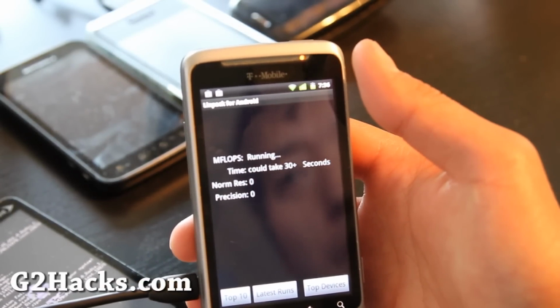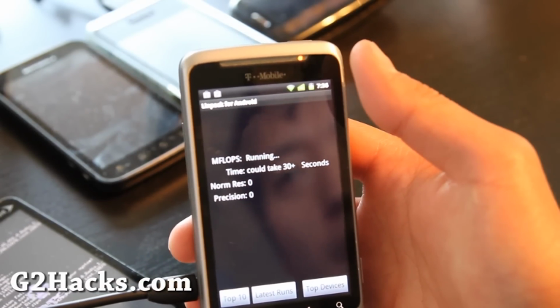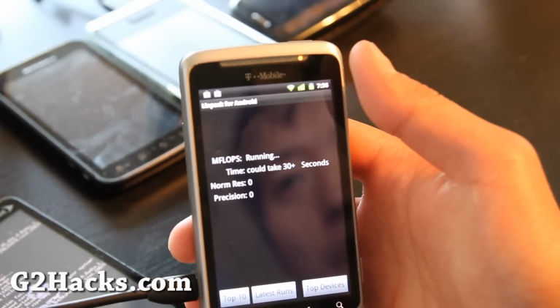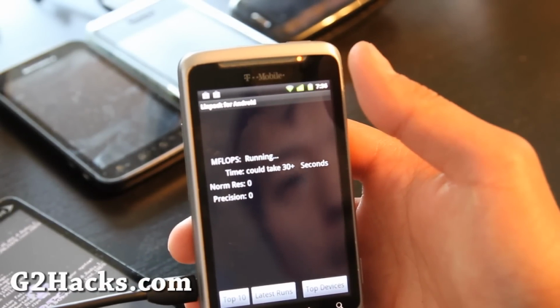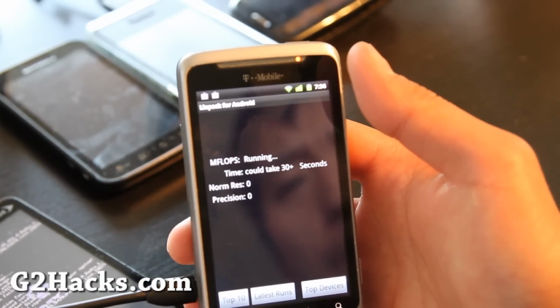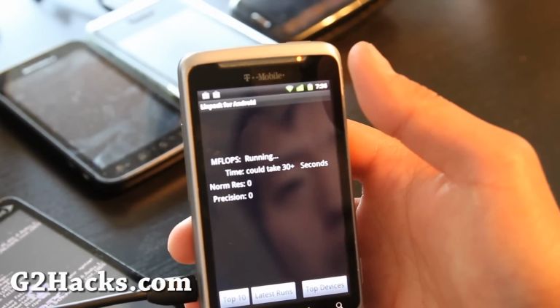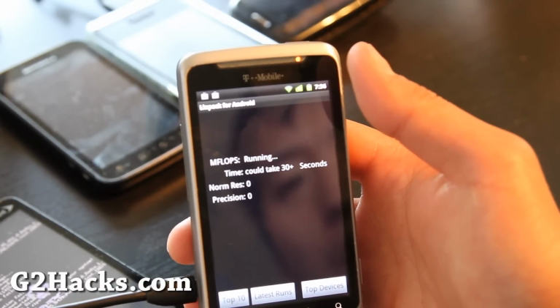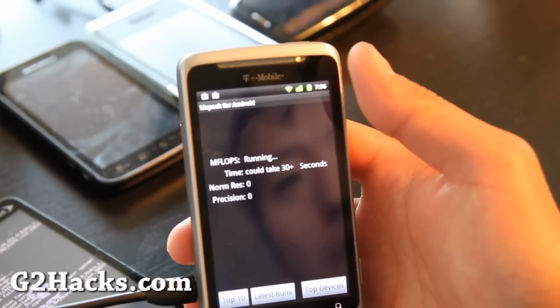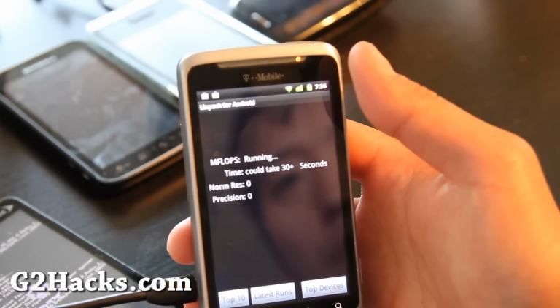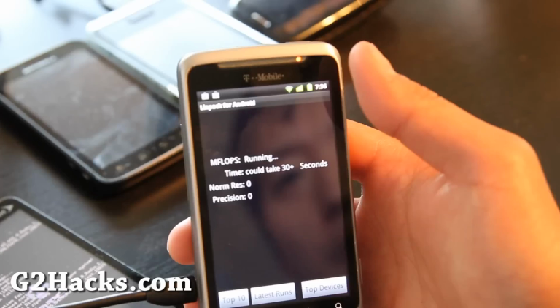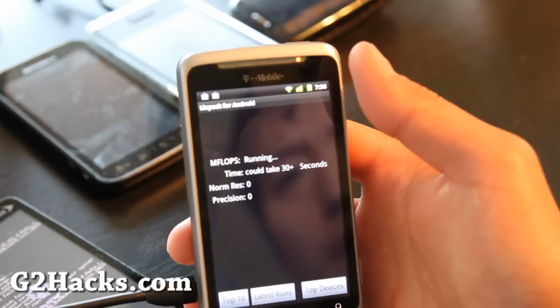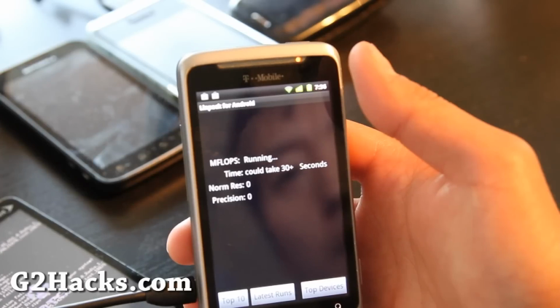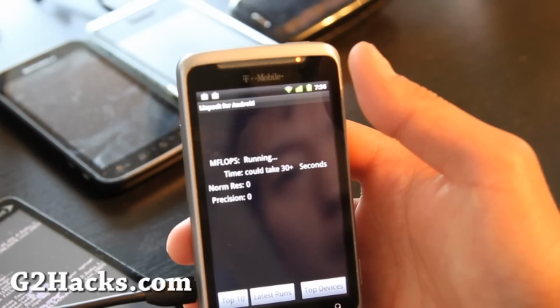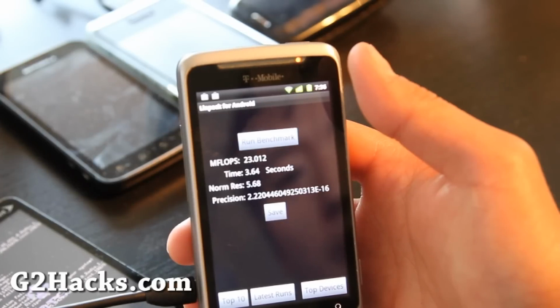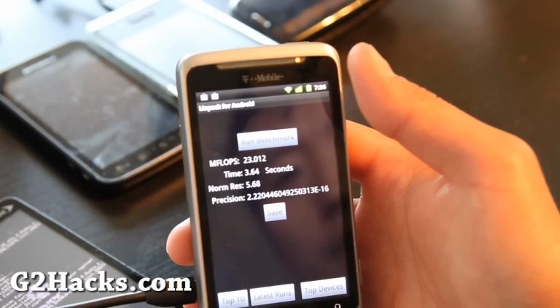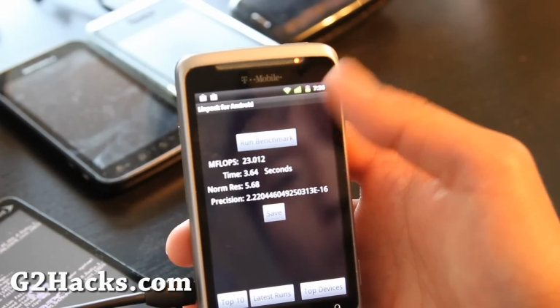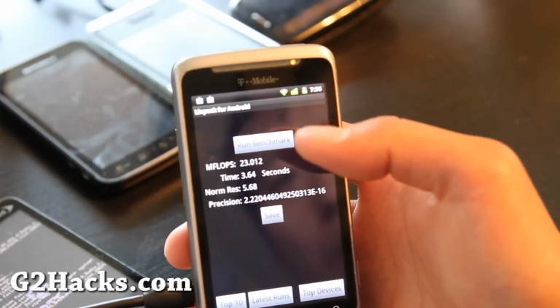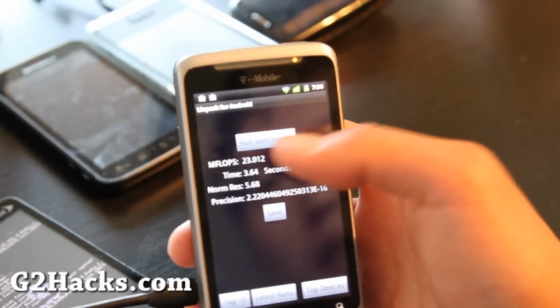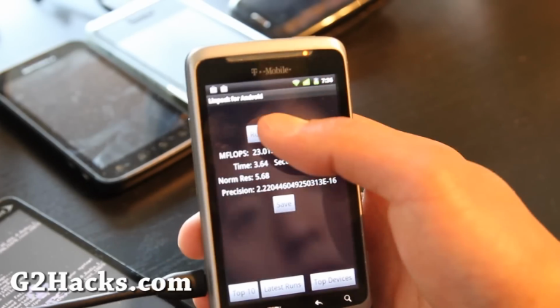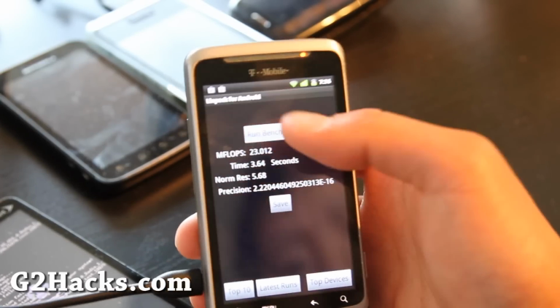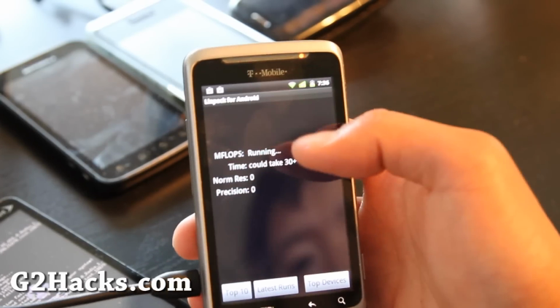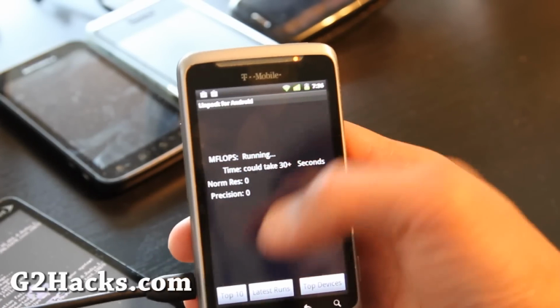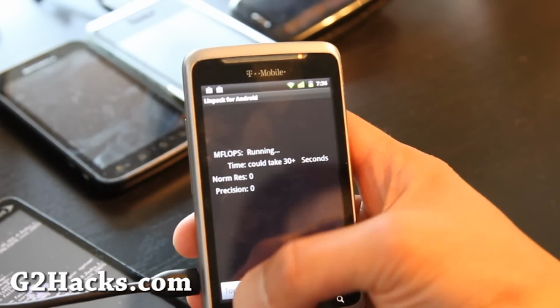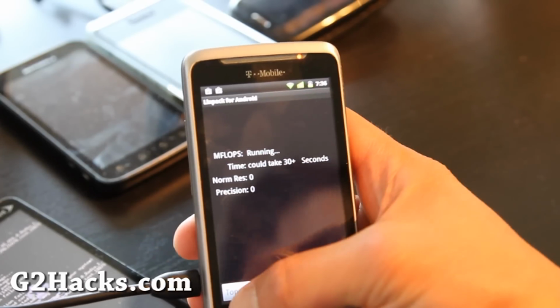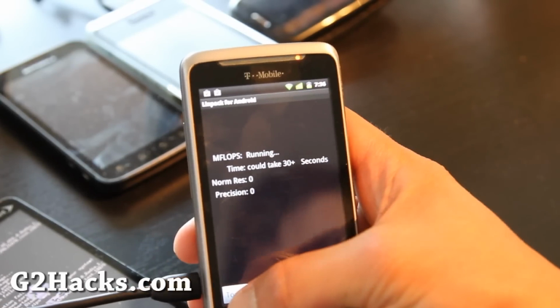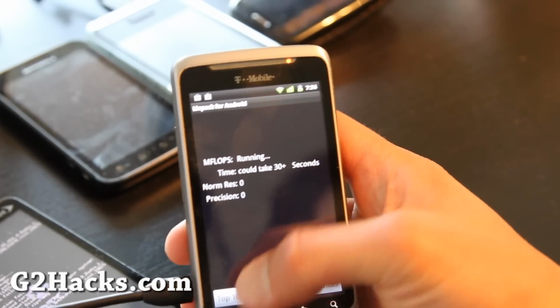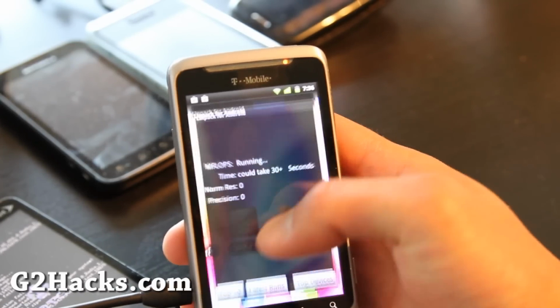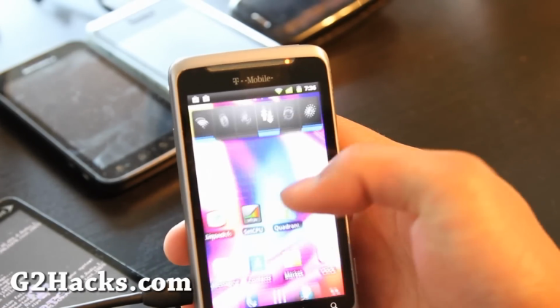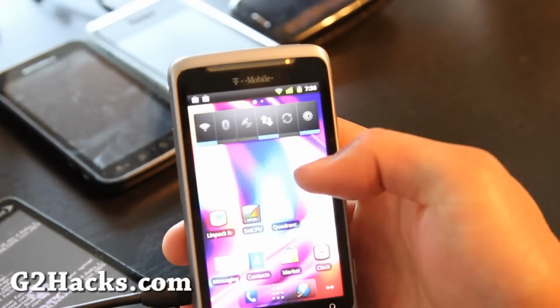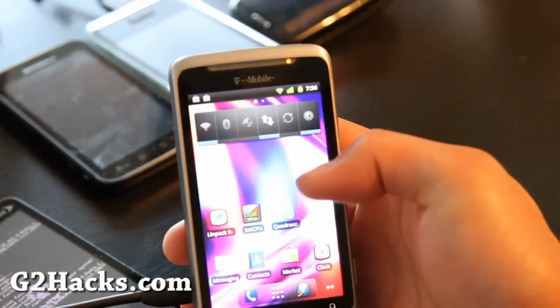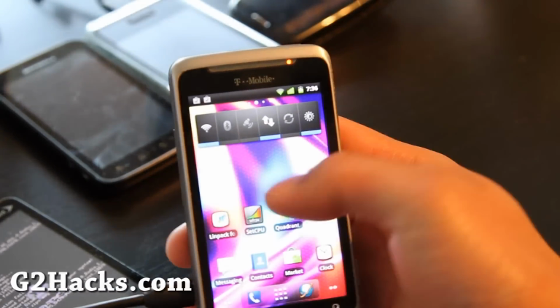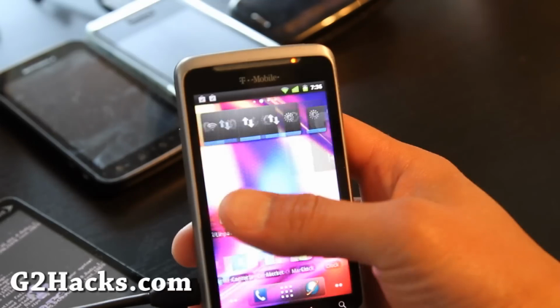I've been having problems with CM7 on the G2 for the last whole month.